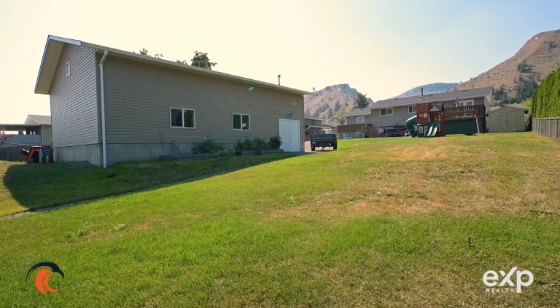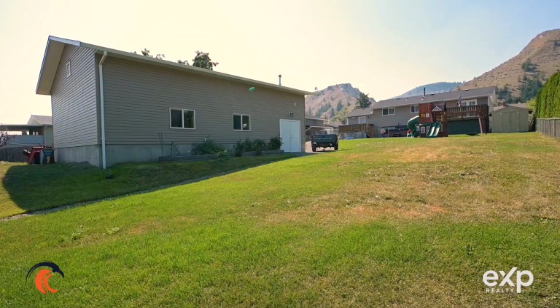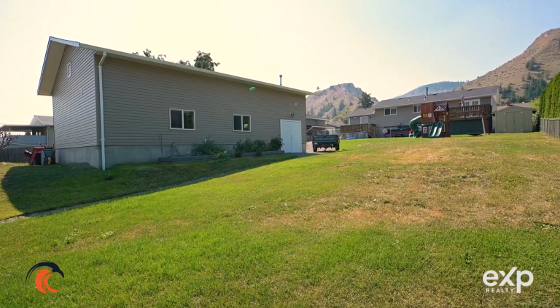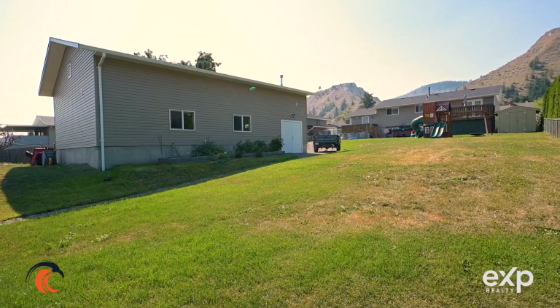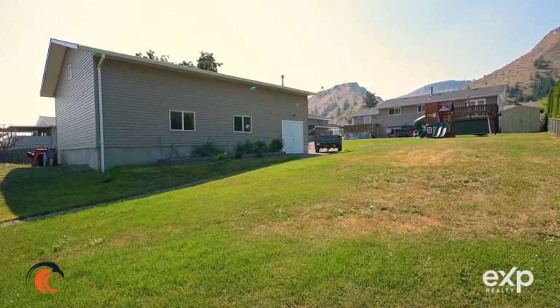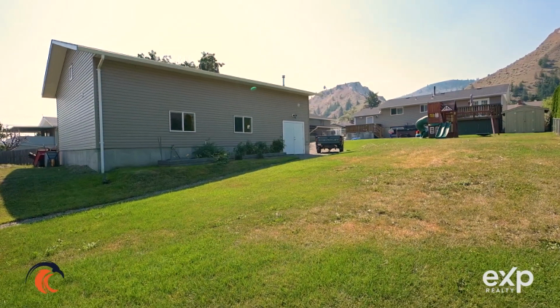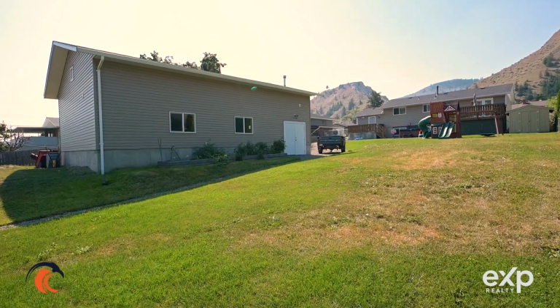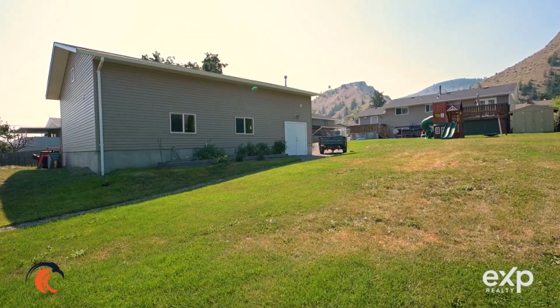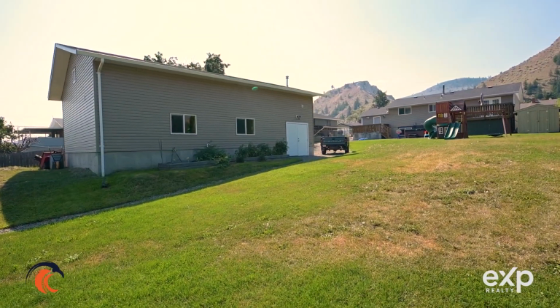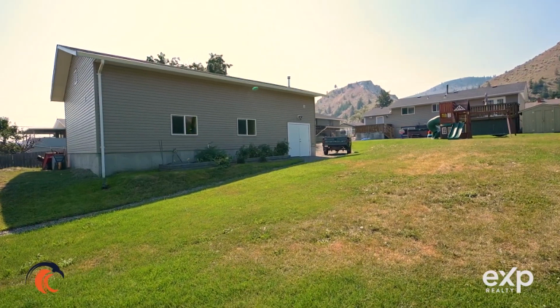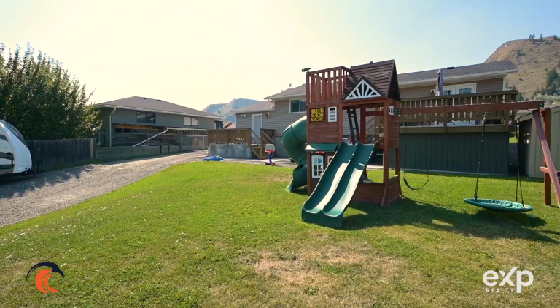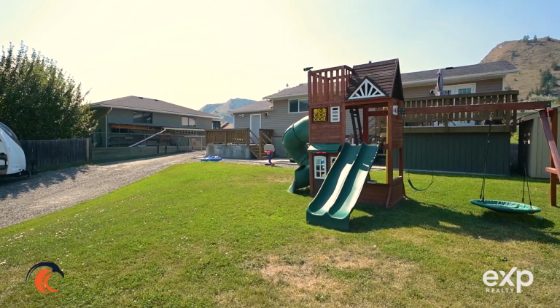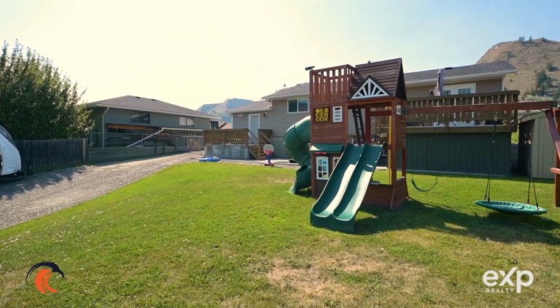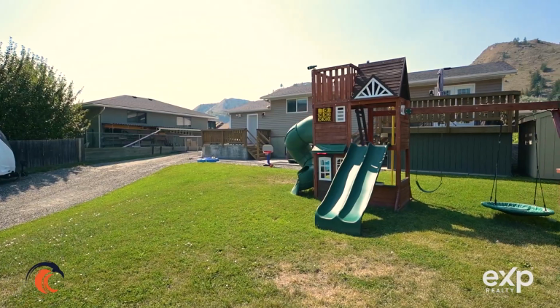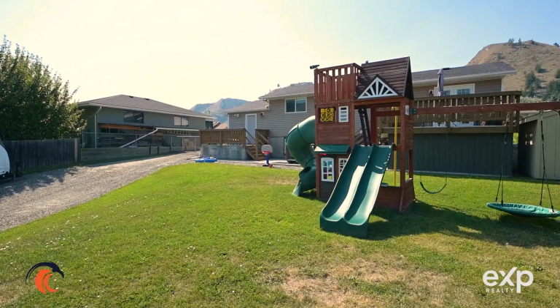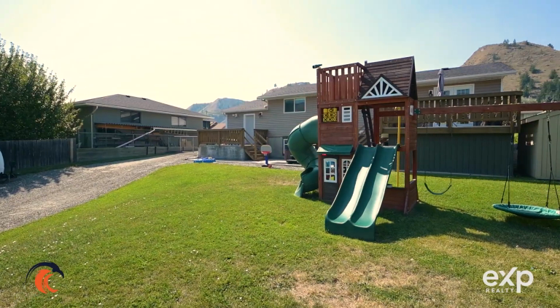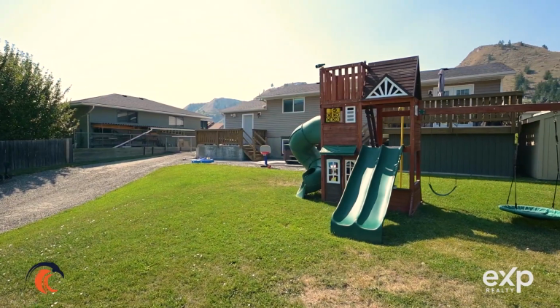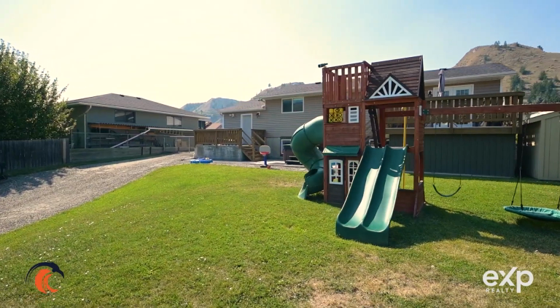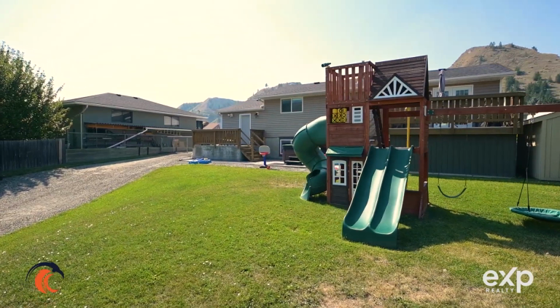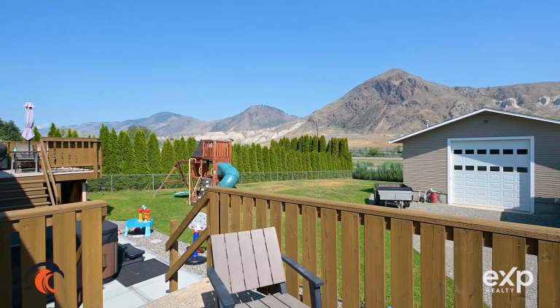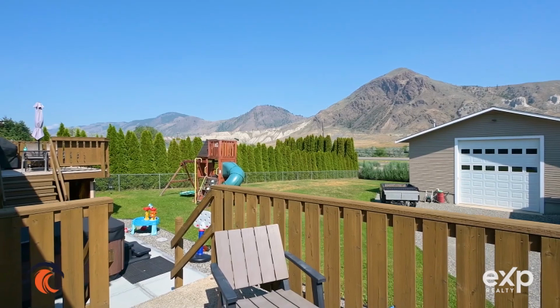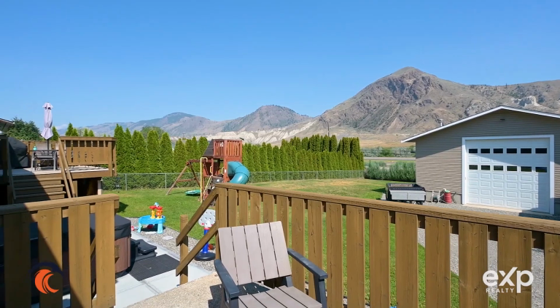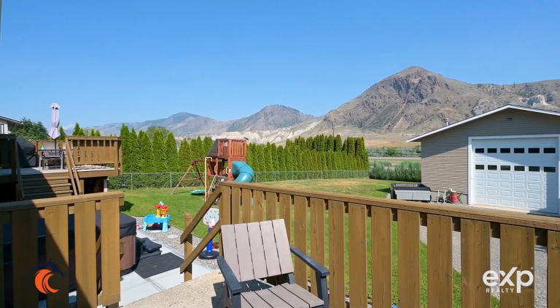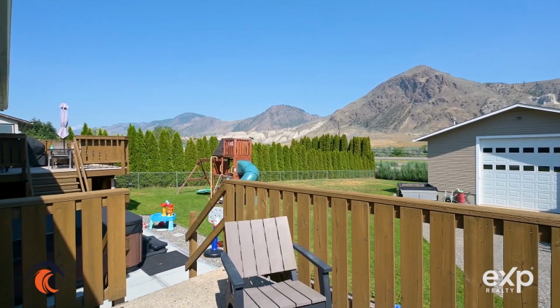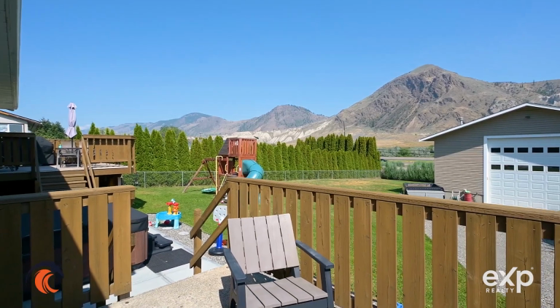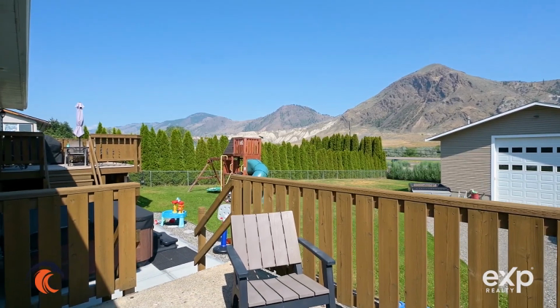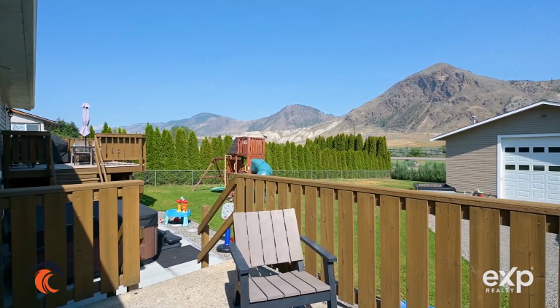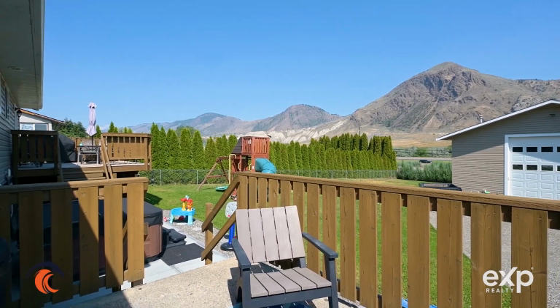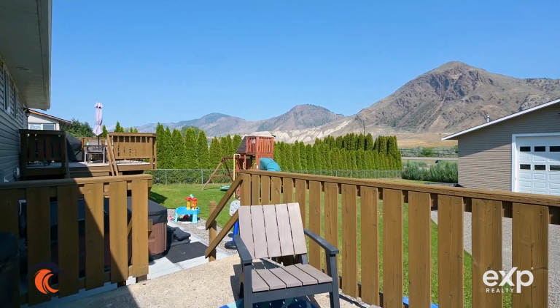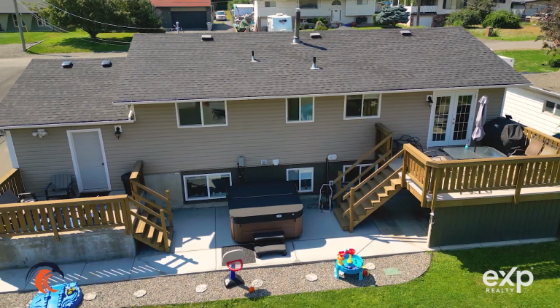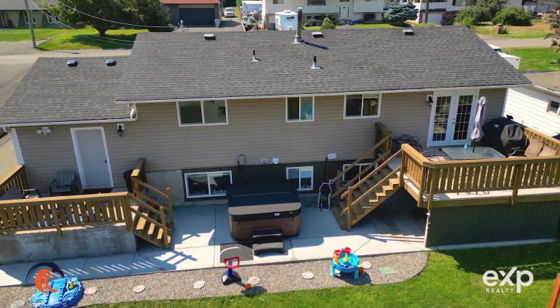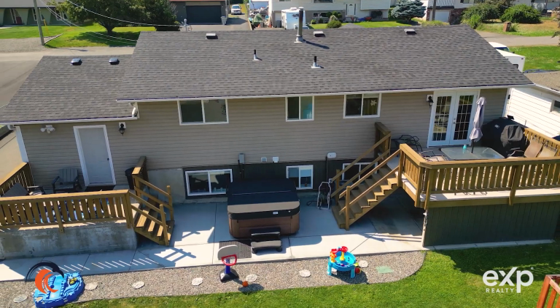If you love this home and would like more information, please connect with your realtor or, better yet, contact someone from our office and we'd be happy to book you a showing.